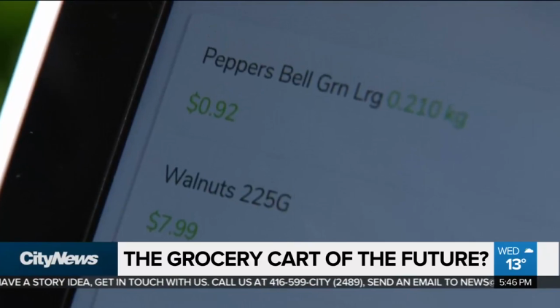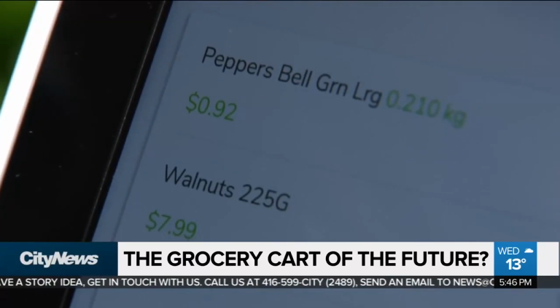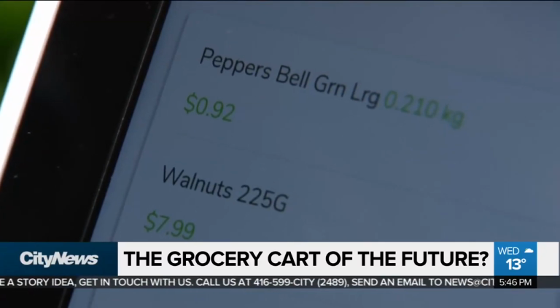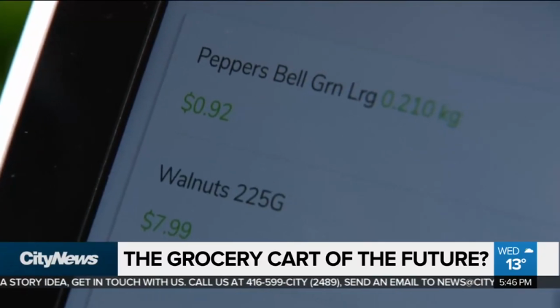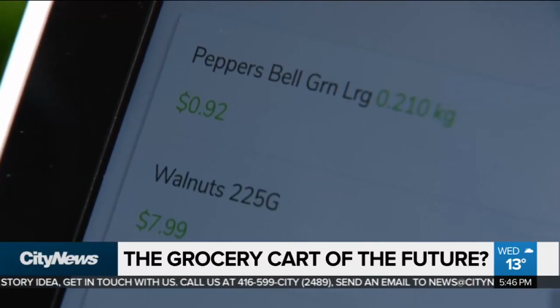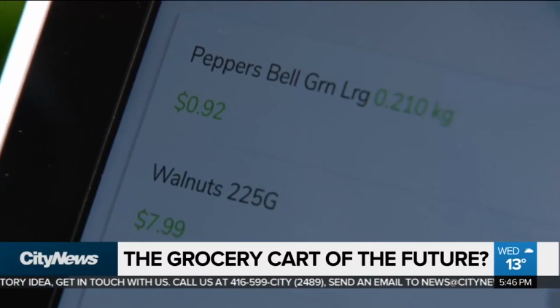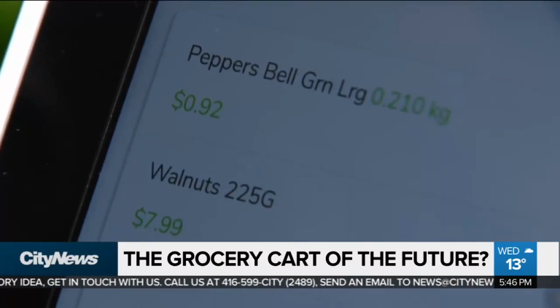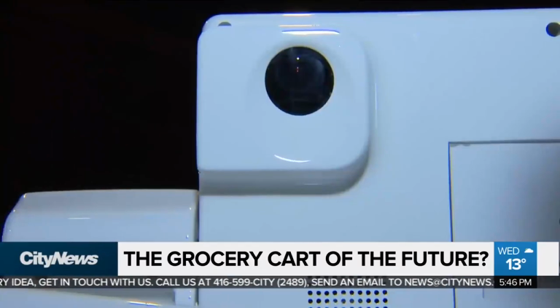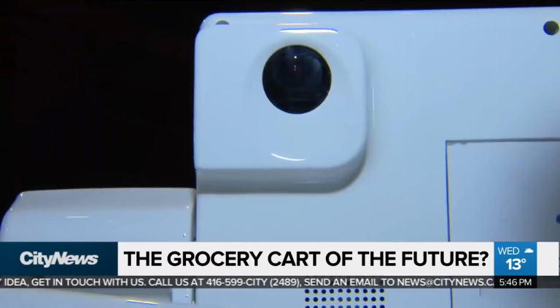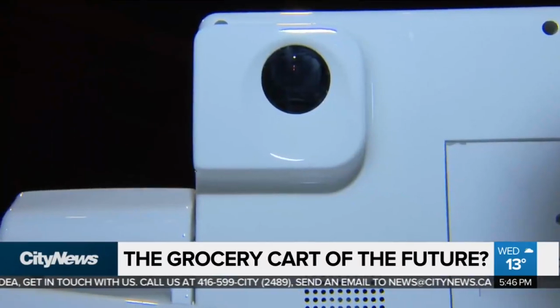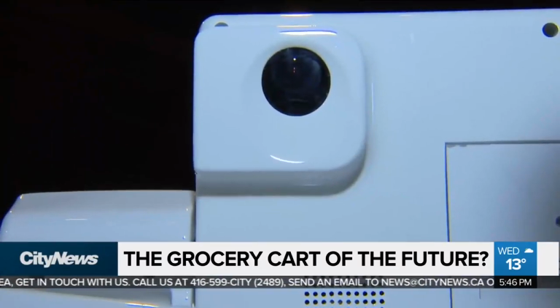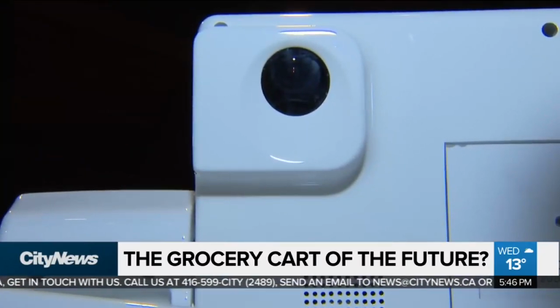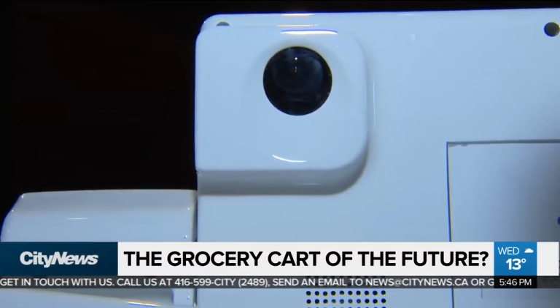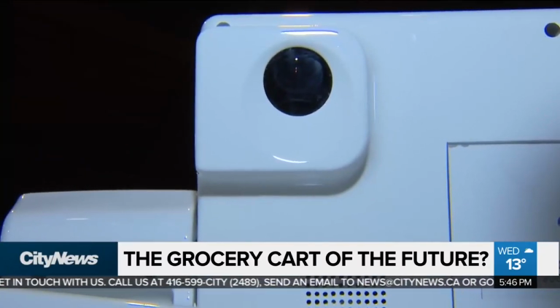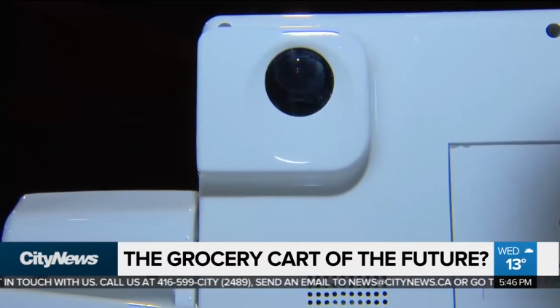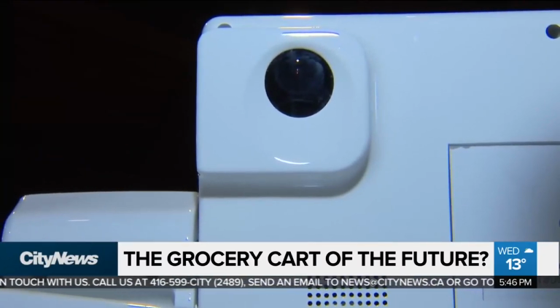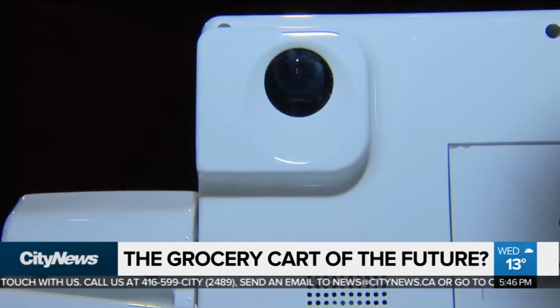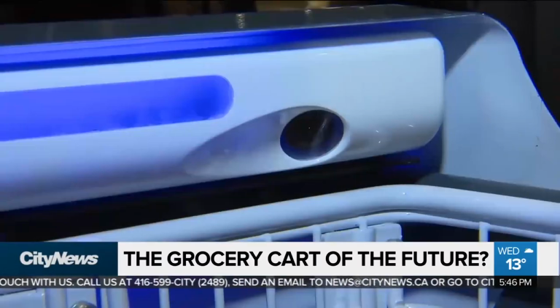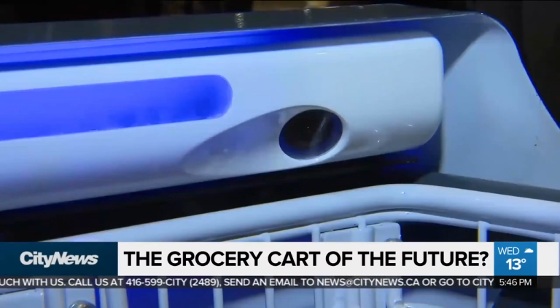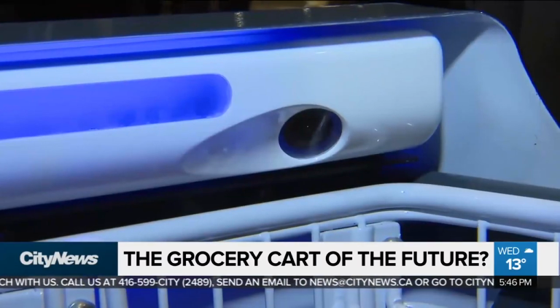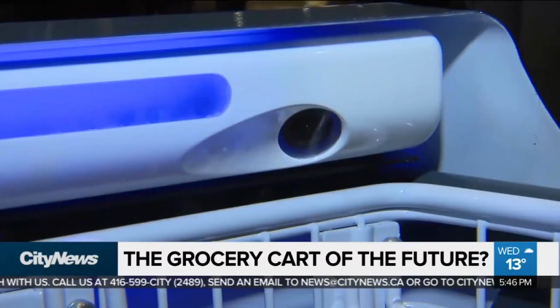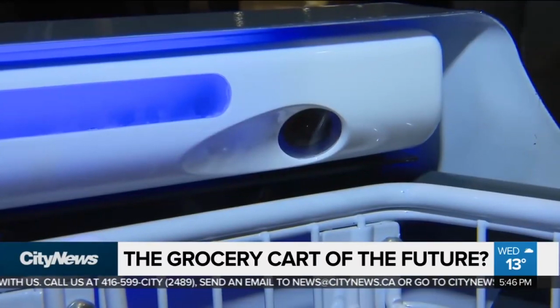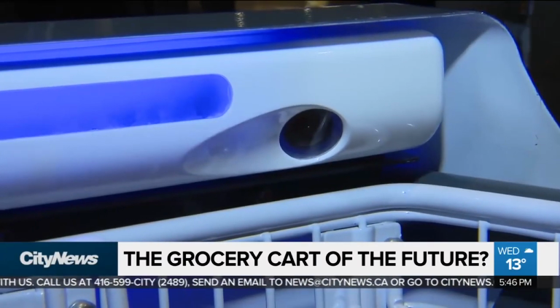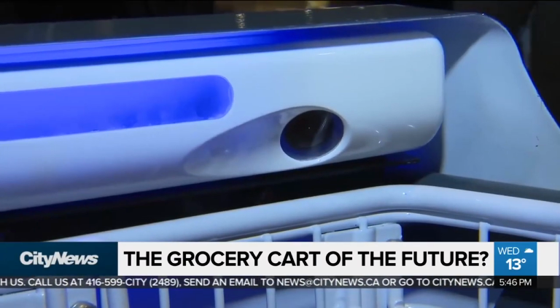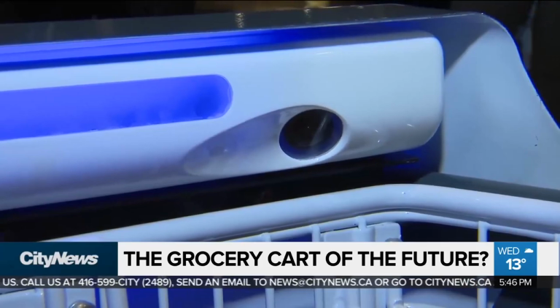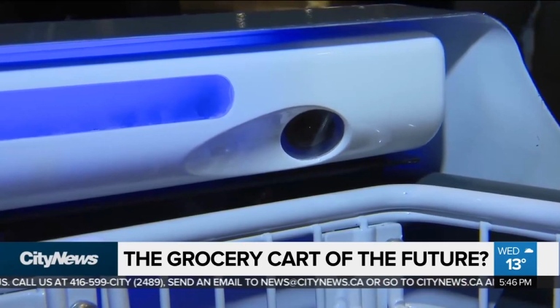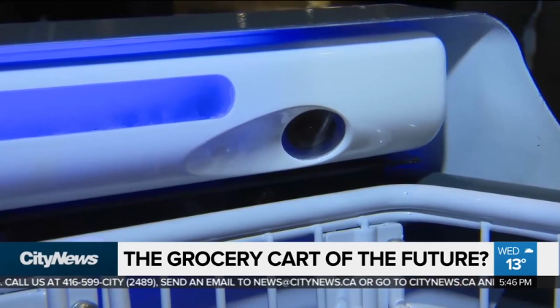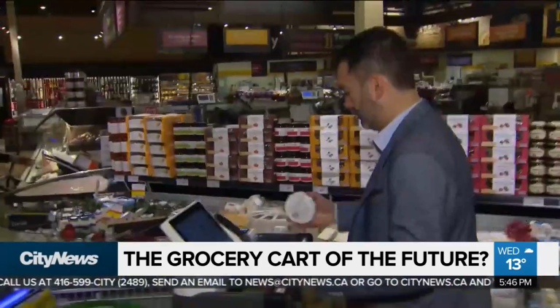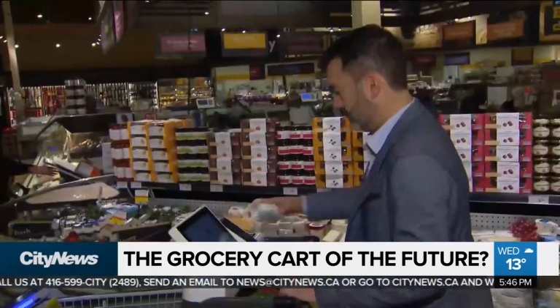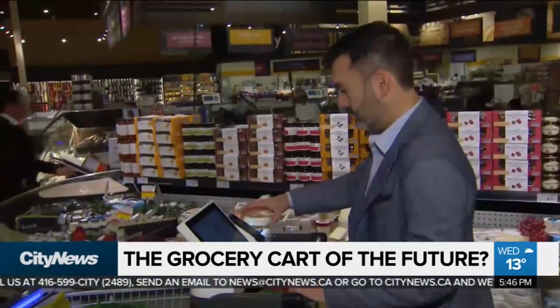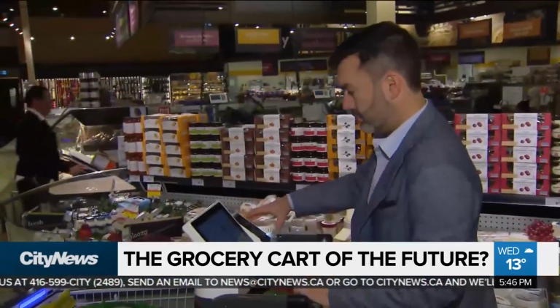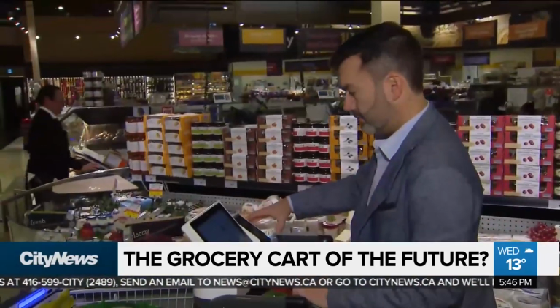The cart is also equipped with cameras. Eventually, it will allow it to know exactly what you're putting in without you having to scan anything.